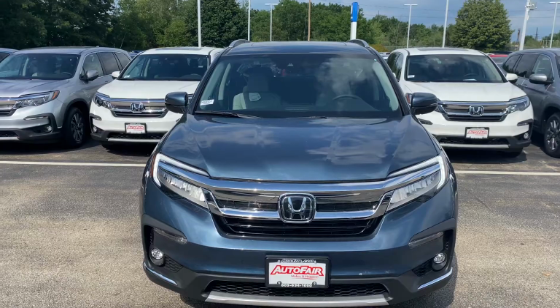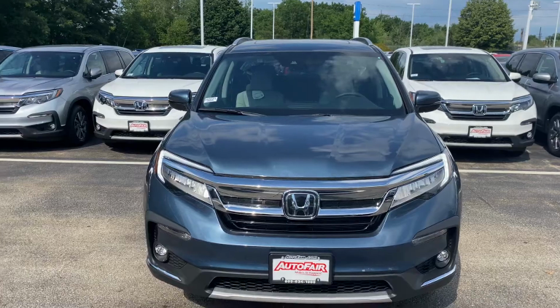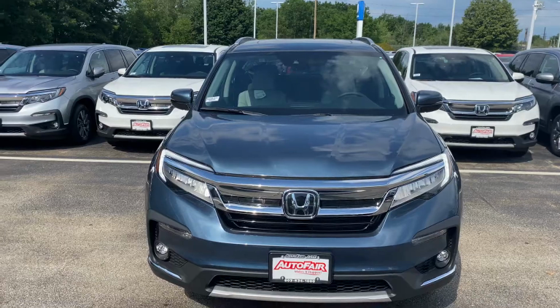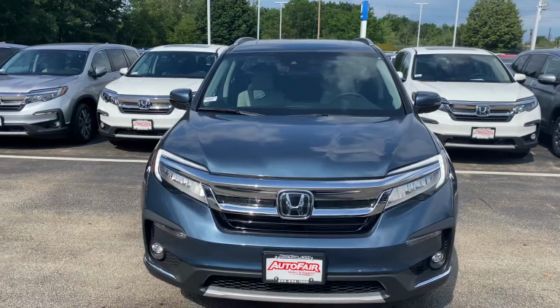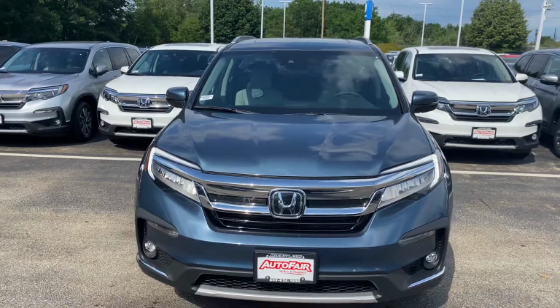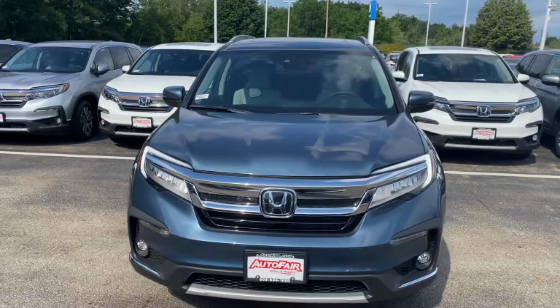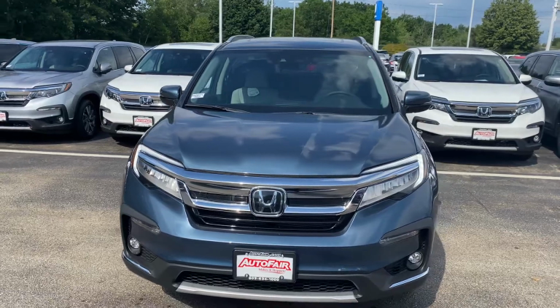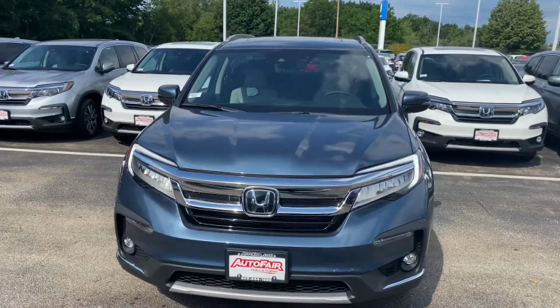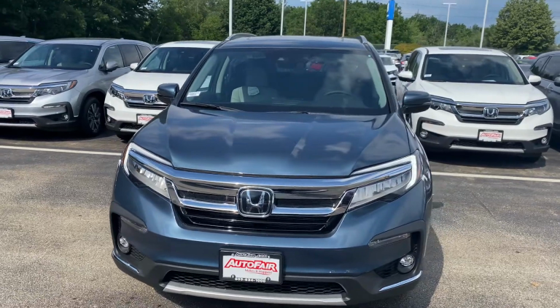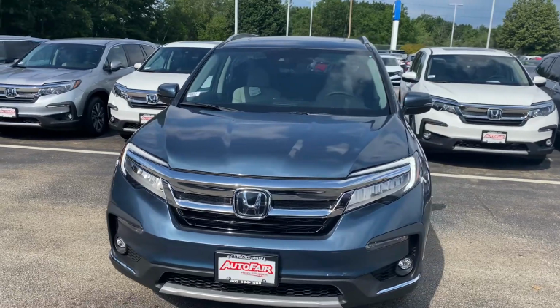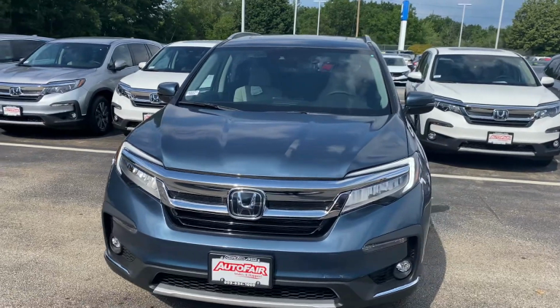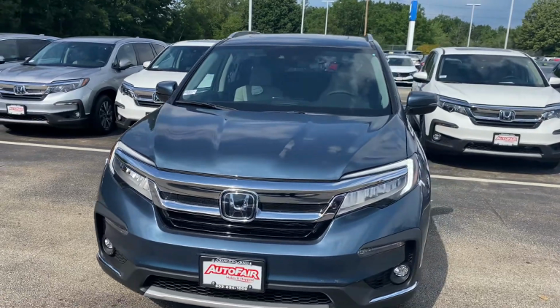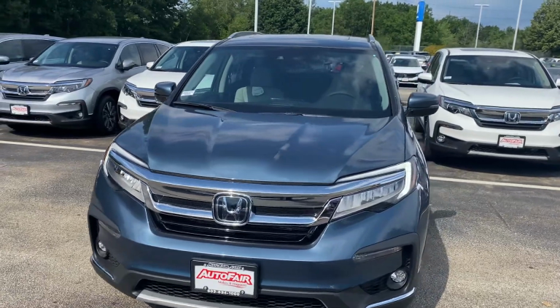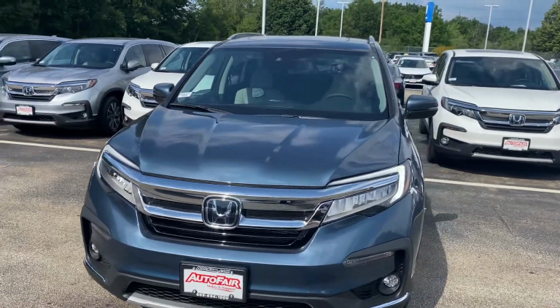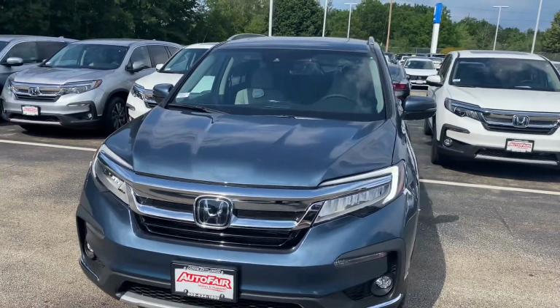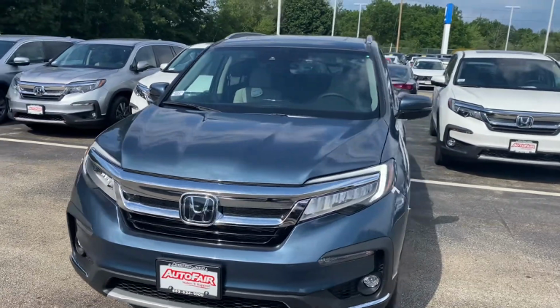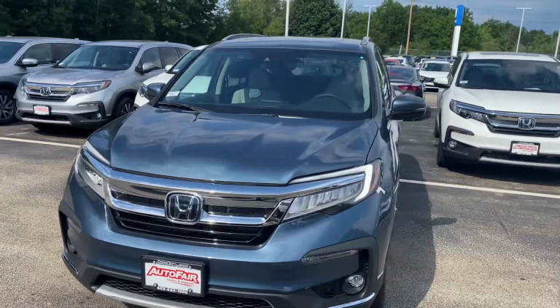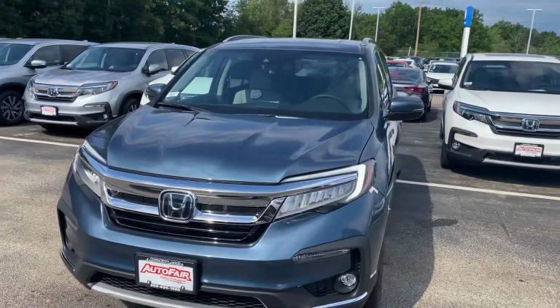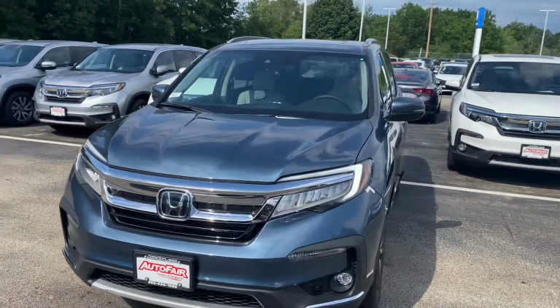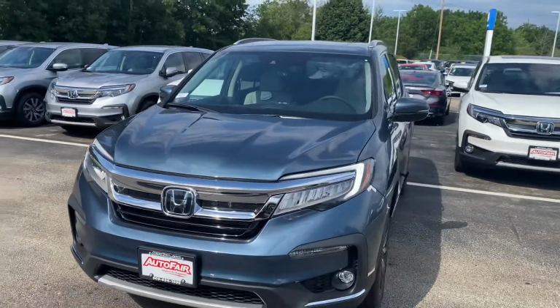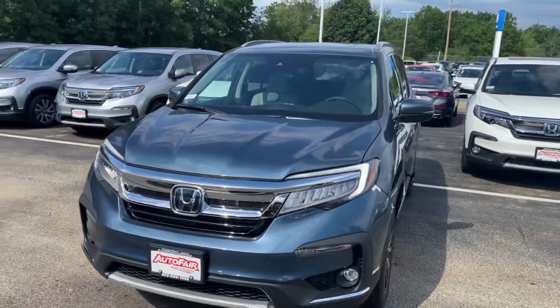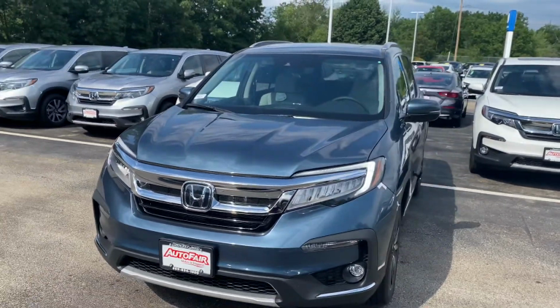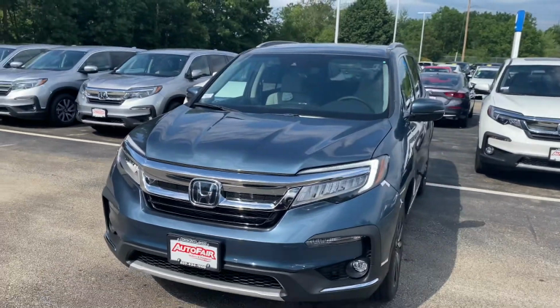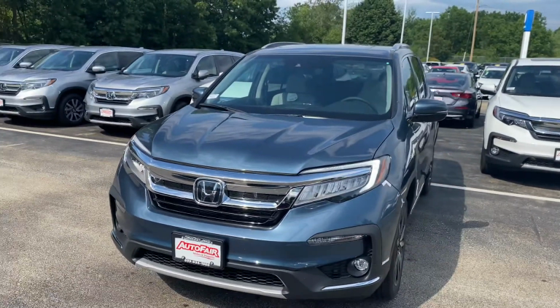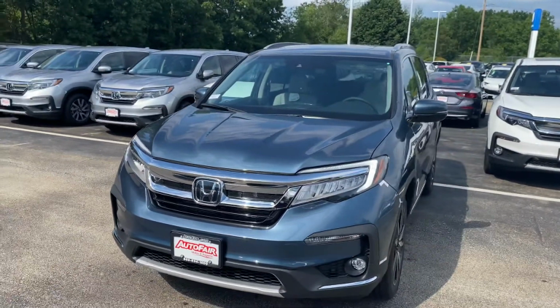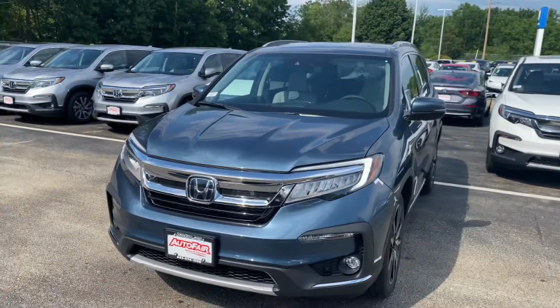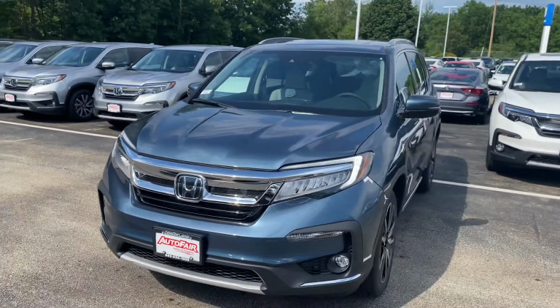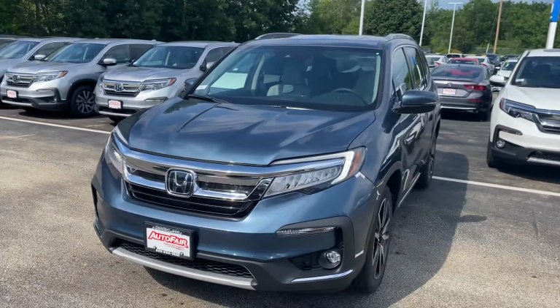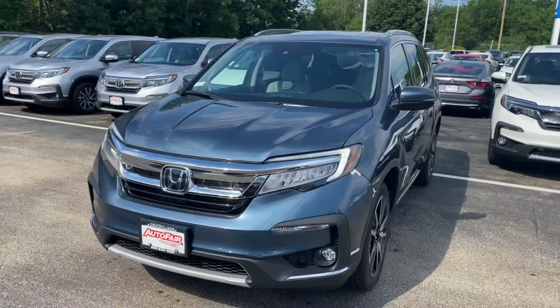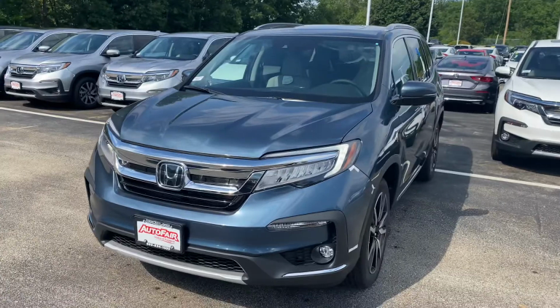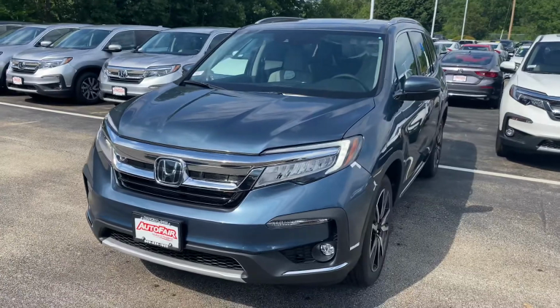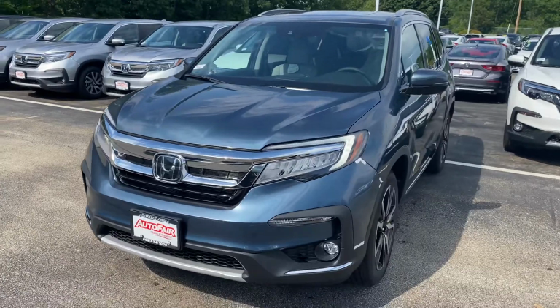Hi, my name is Saul from AutoFair Honda. I have the Pilot you inquired about here. In this walkthrough, I'm going to go over some features with you.